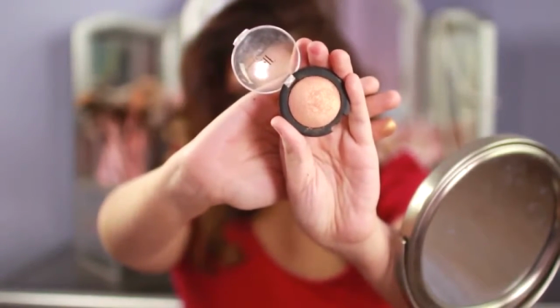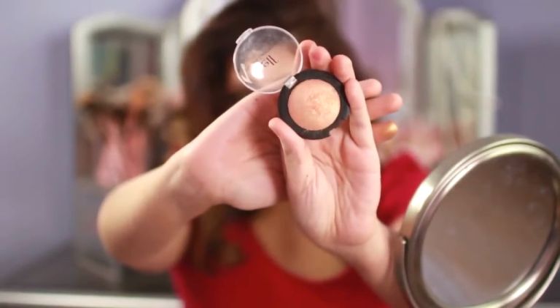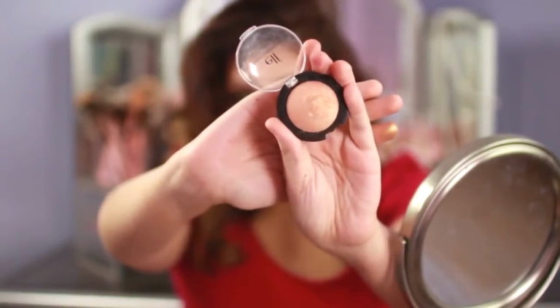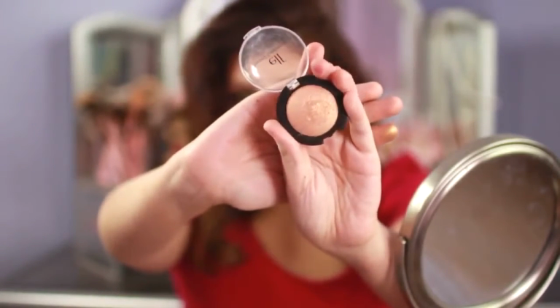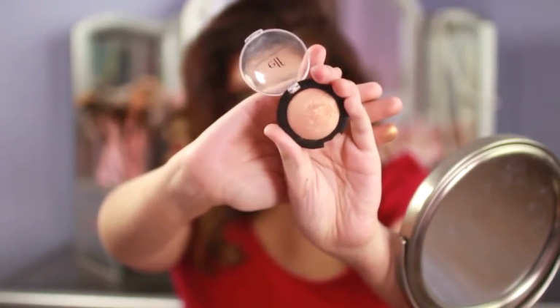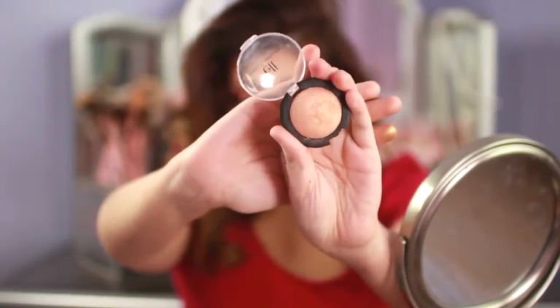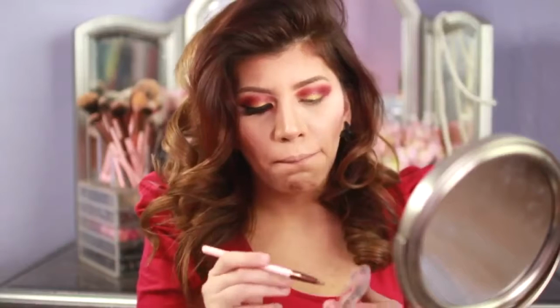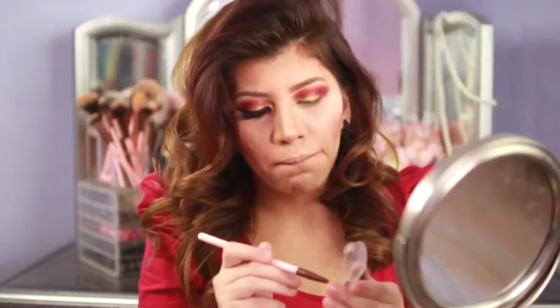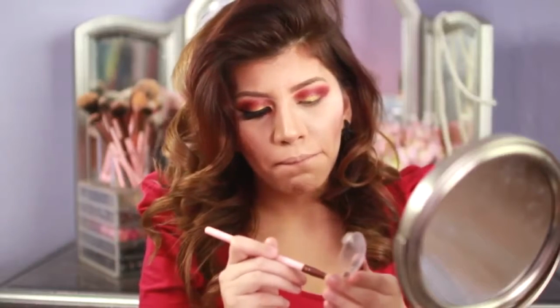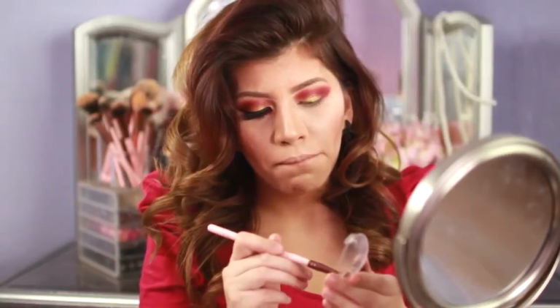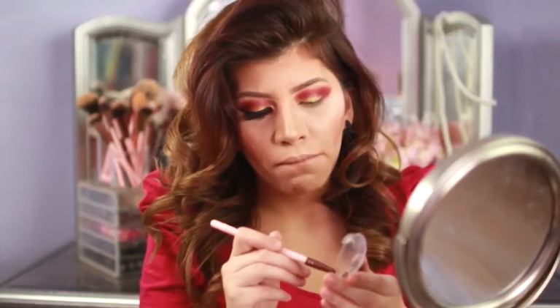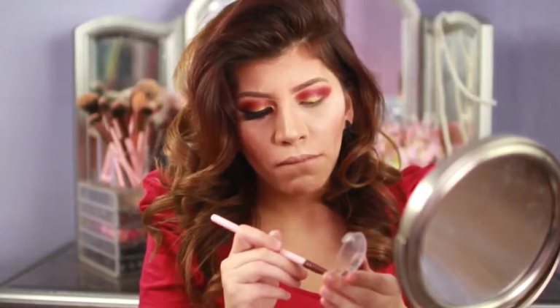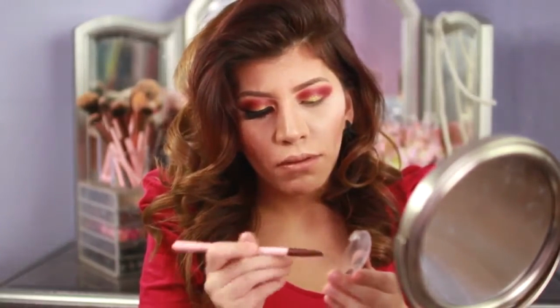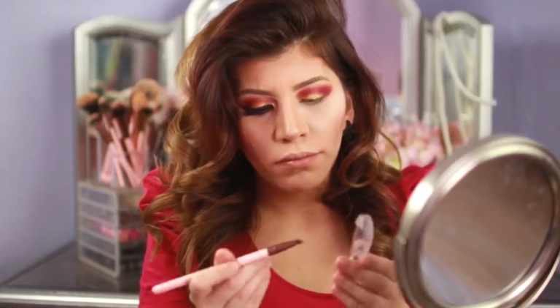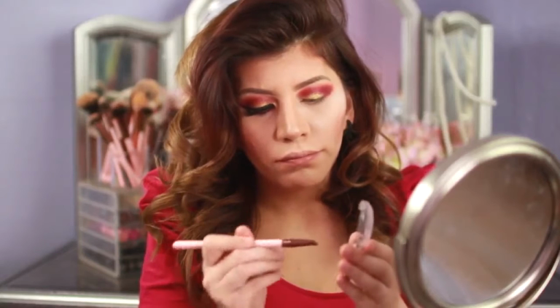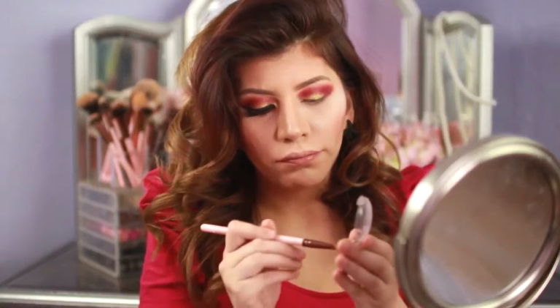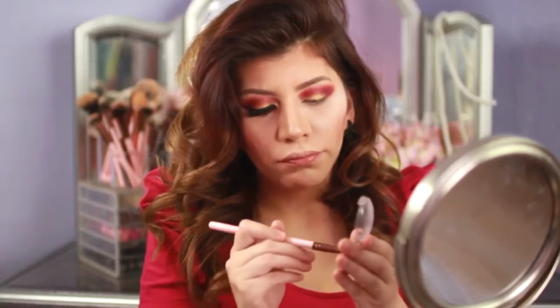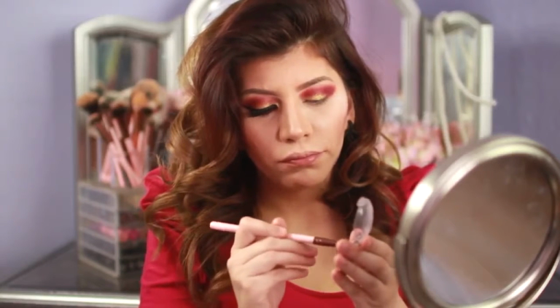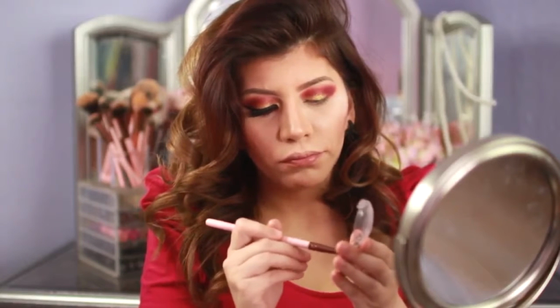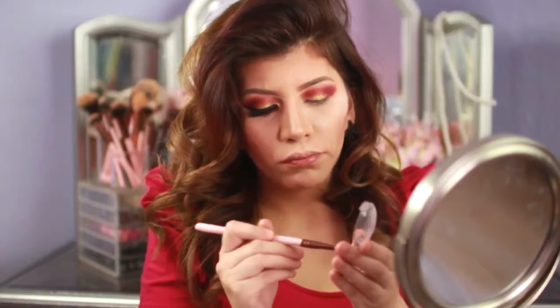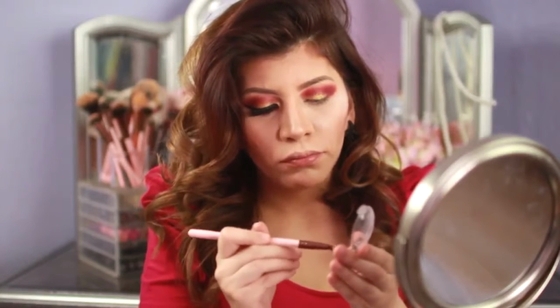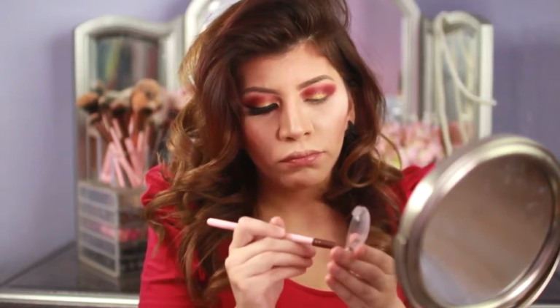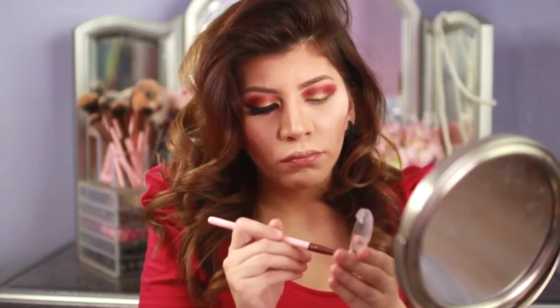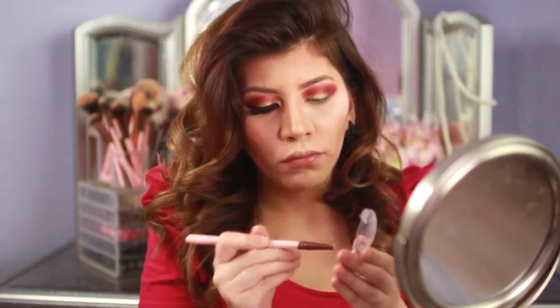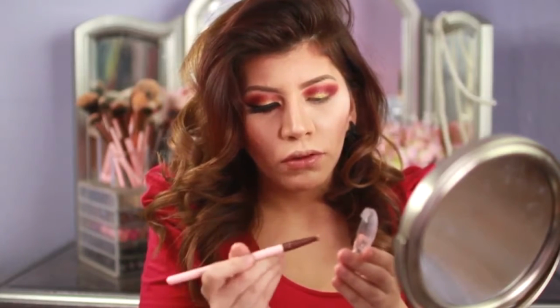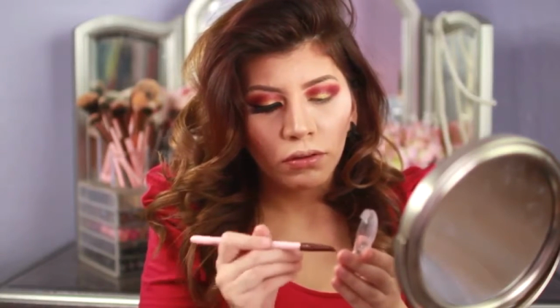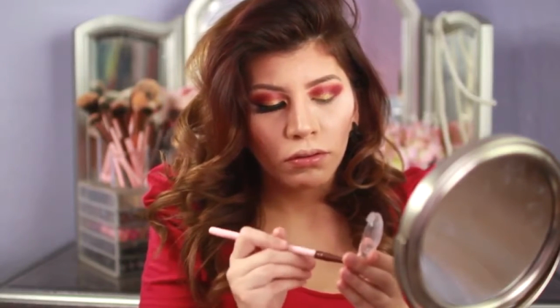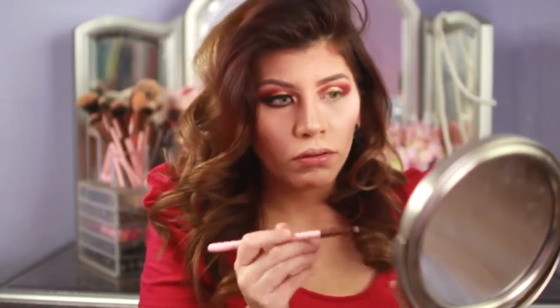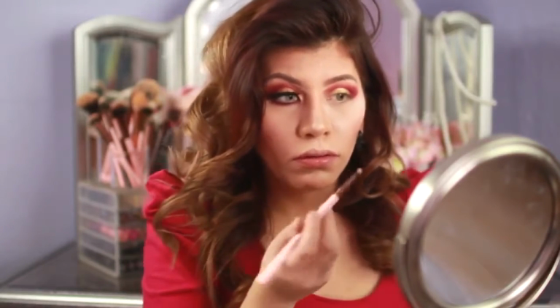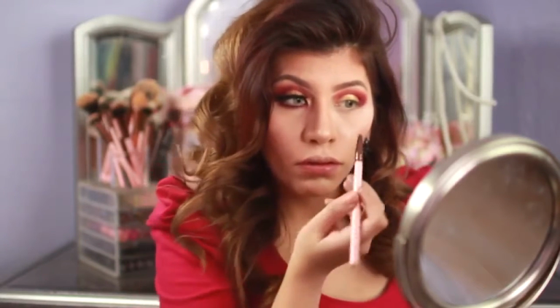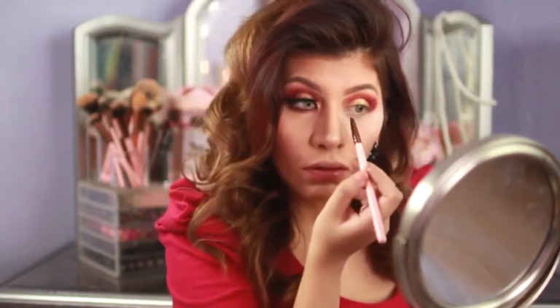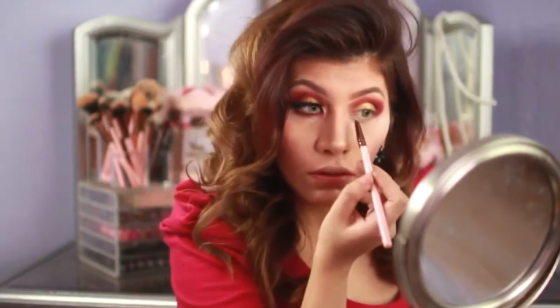For my inner corner, I'm going to use this ELF Half Baked eyeshadow — it's so gorgeous, and you can even use this as a highlight. You'll see what I mean at the end of the video.